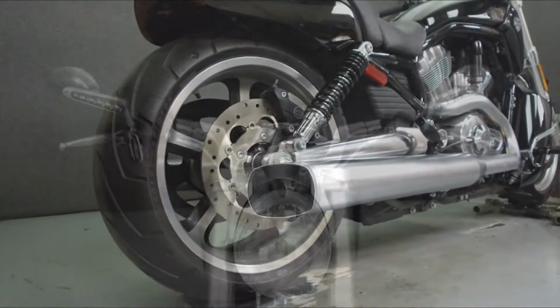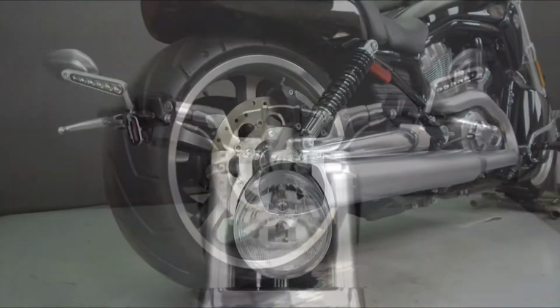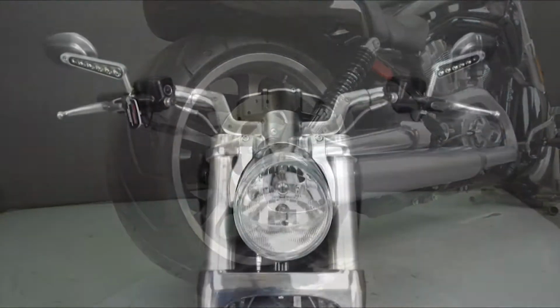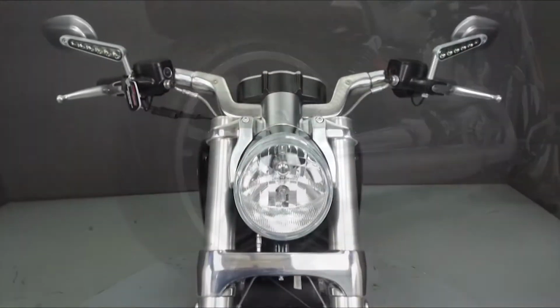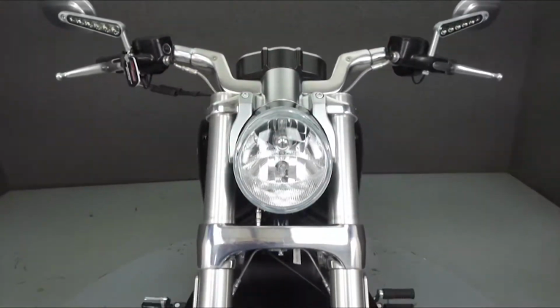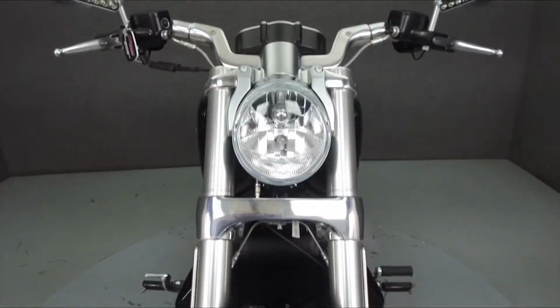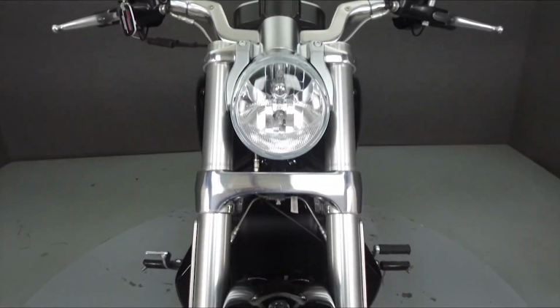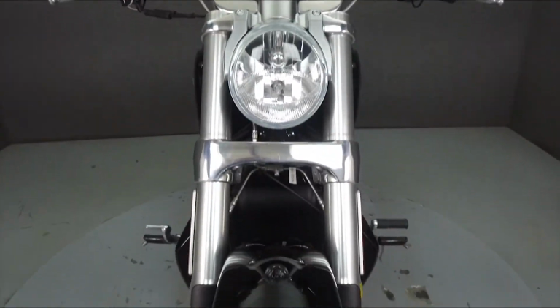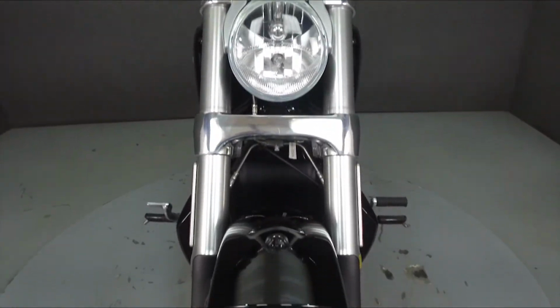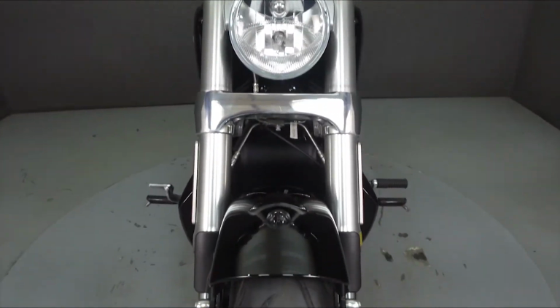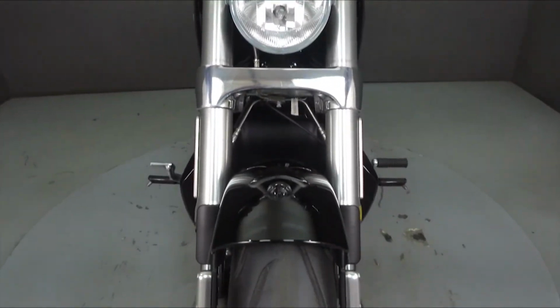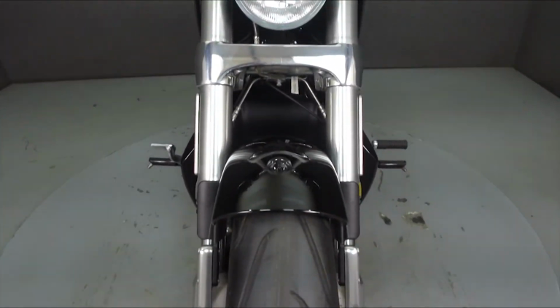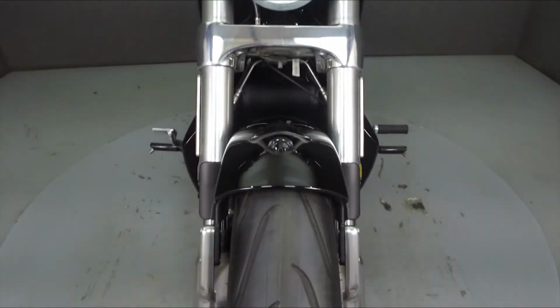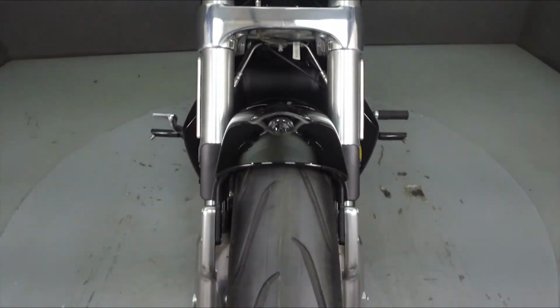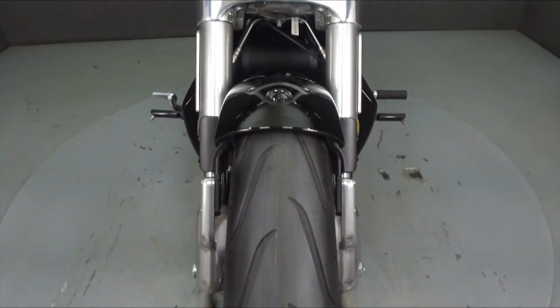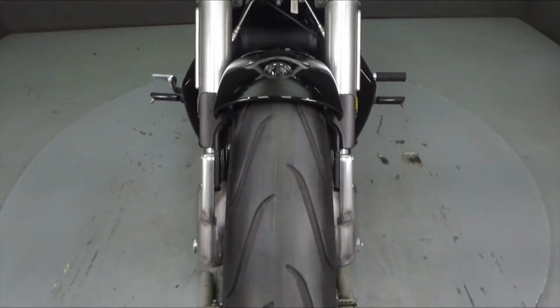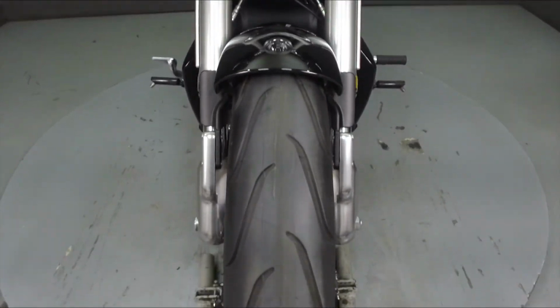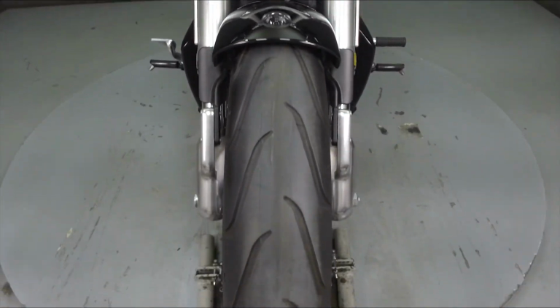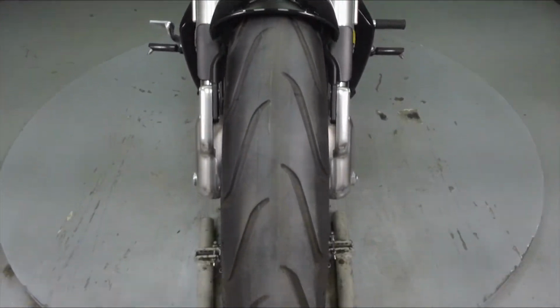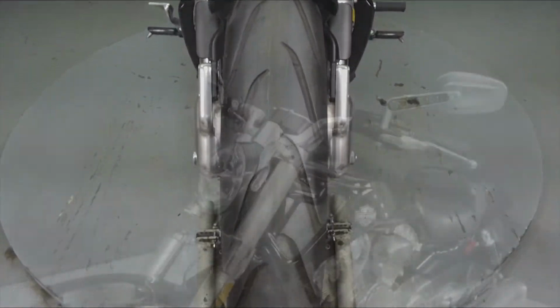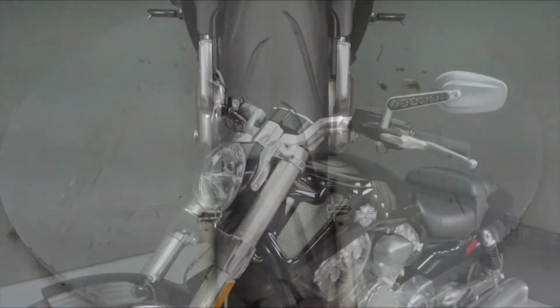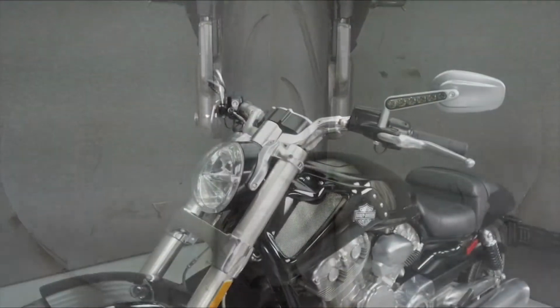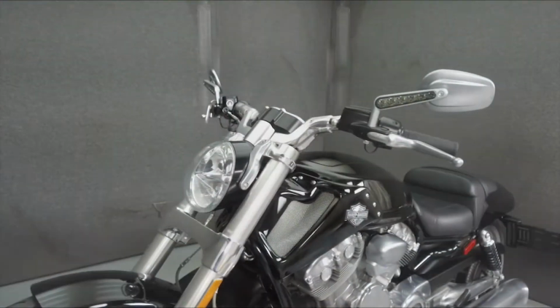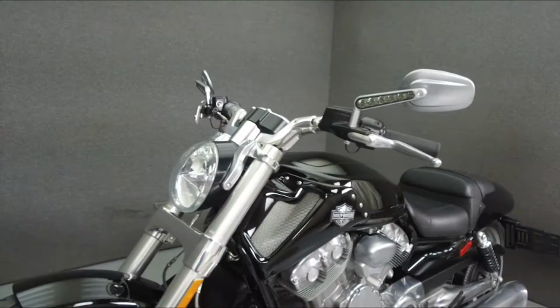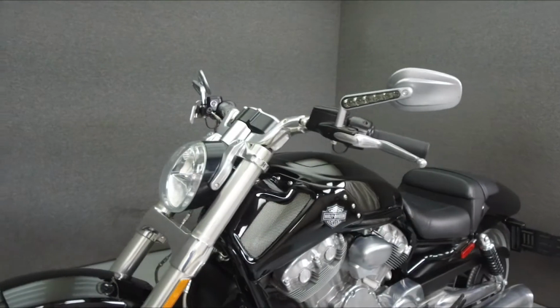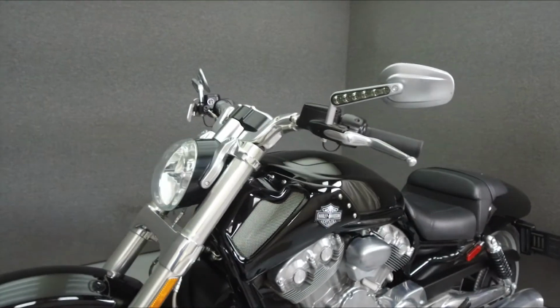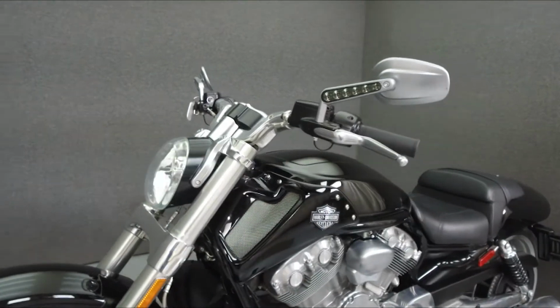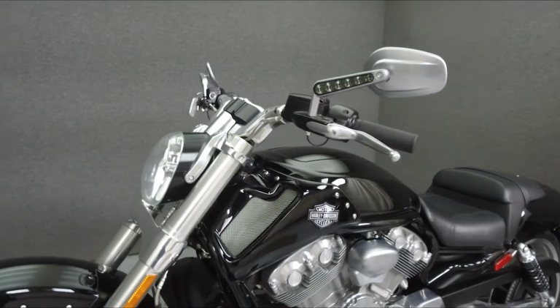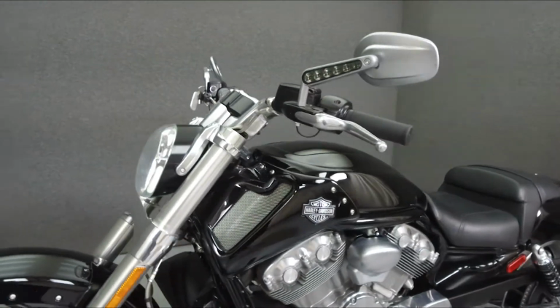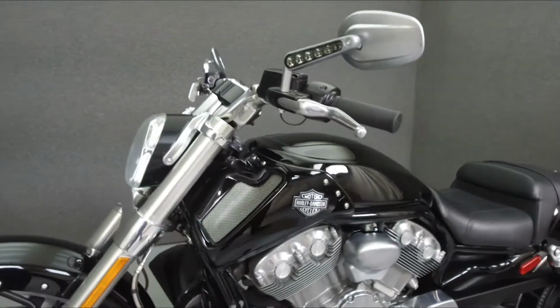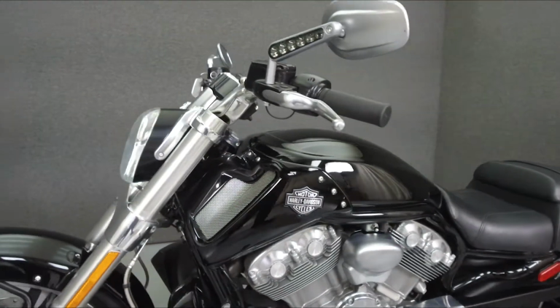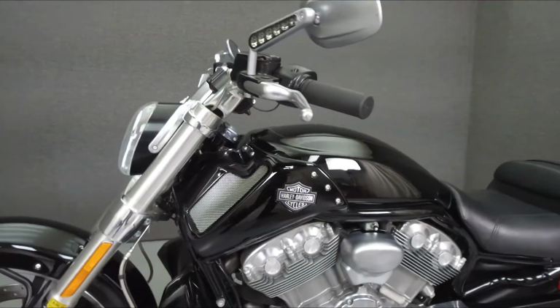It has a seat height of 27.8 inches and a dry weight of 644 pounds. This bike comes equipped with ABS.